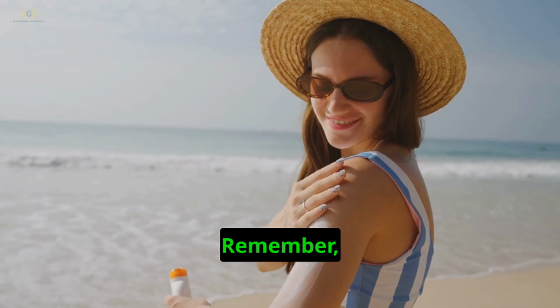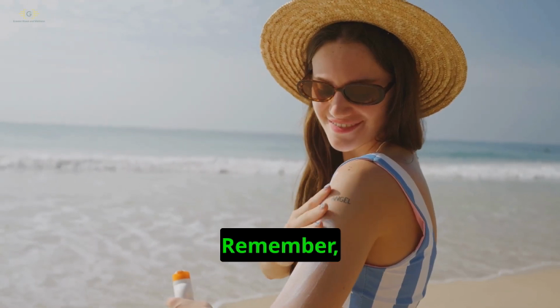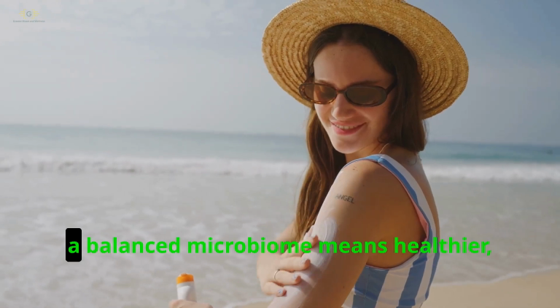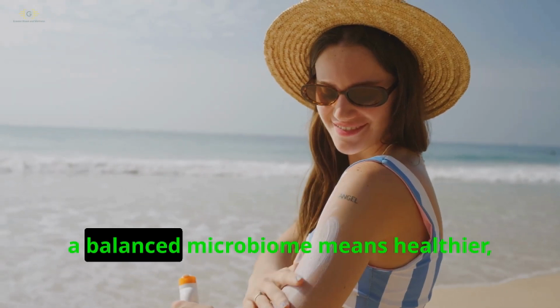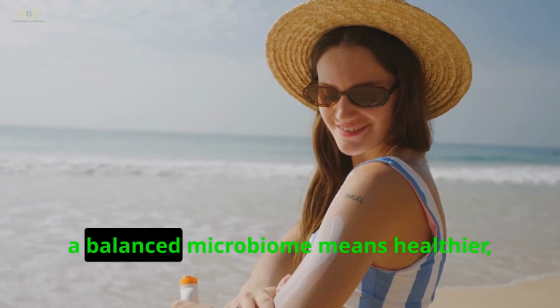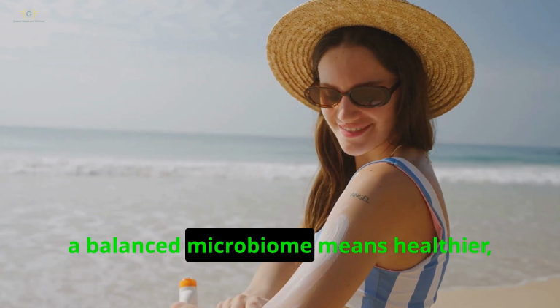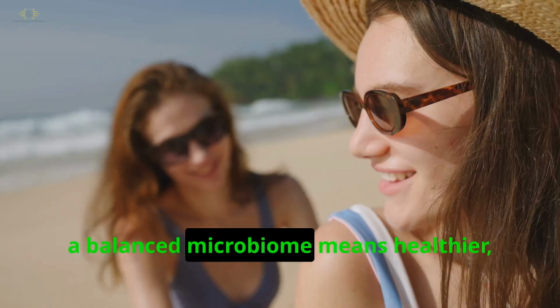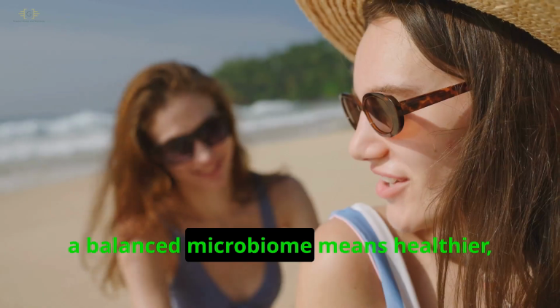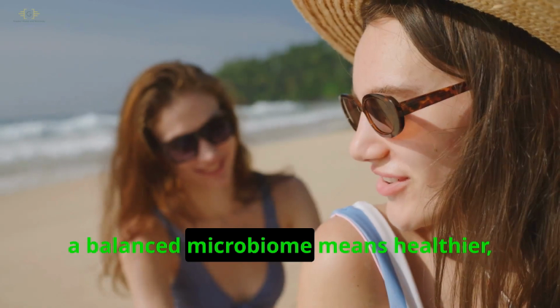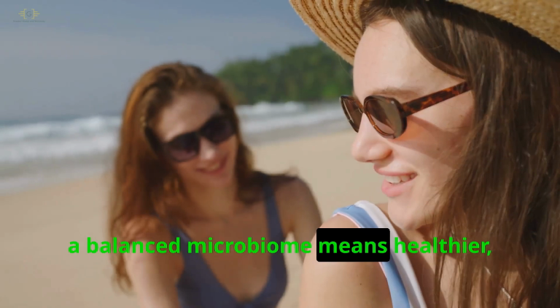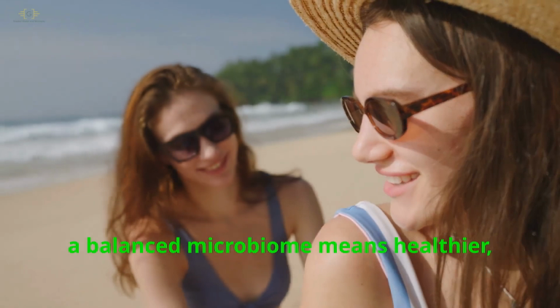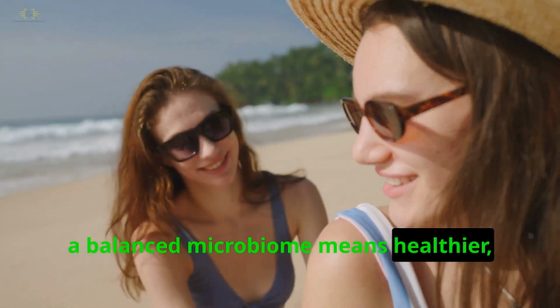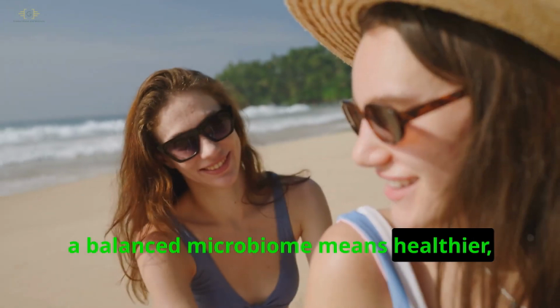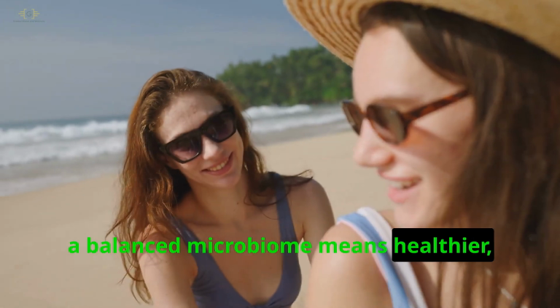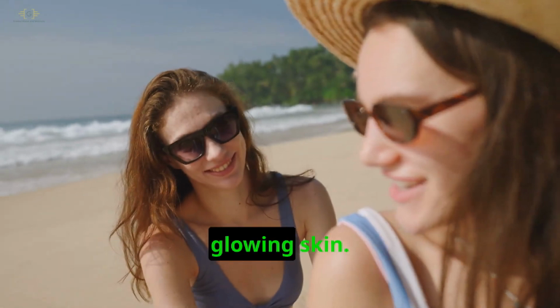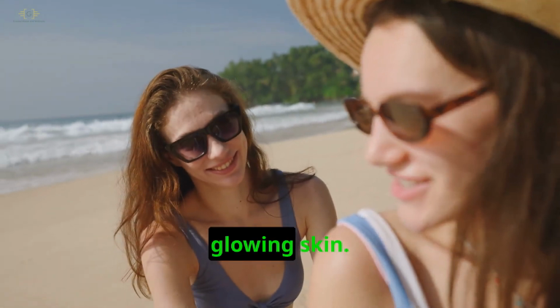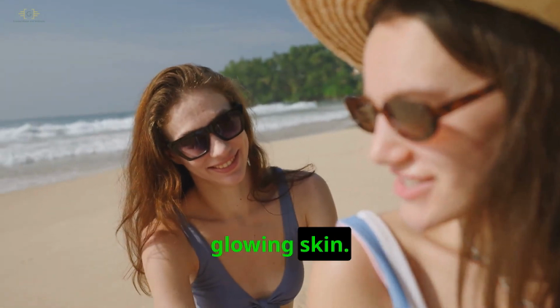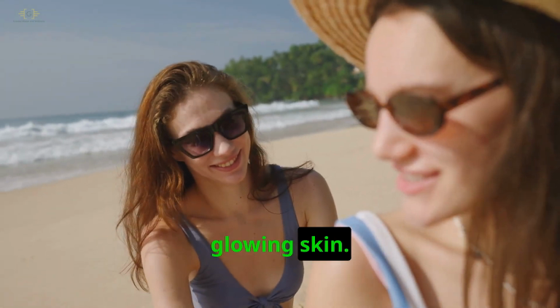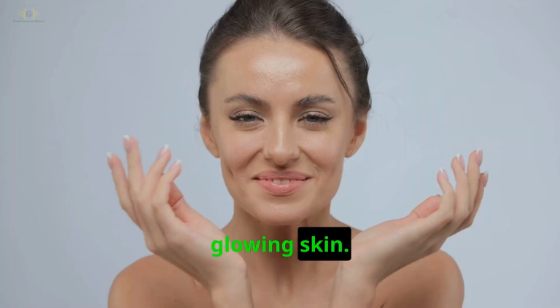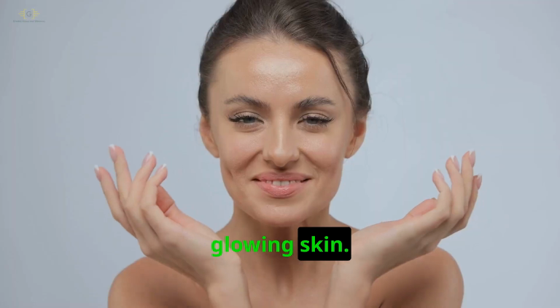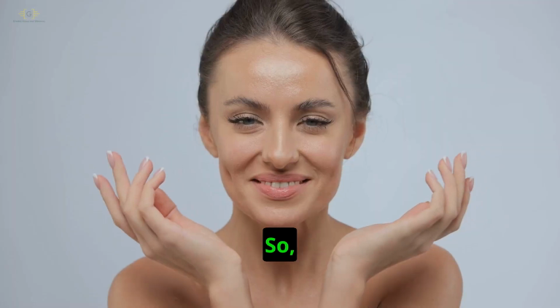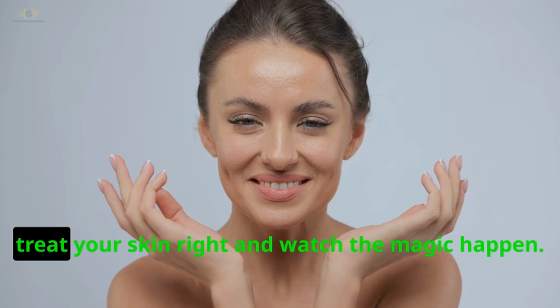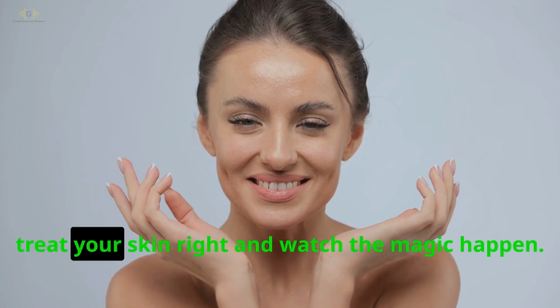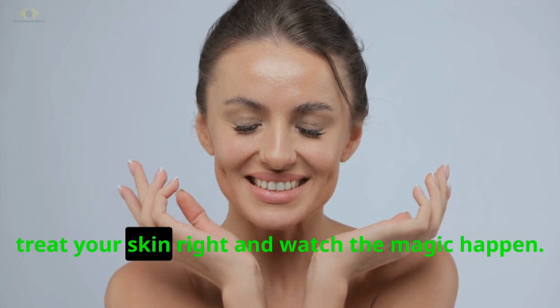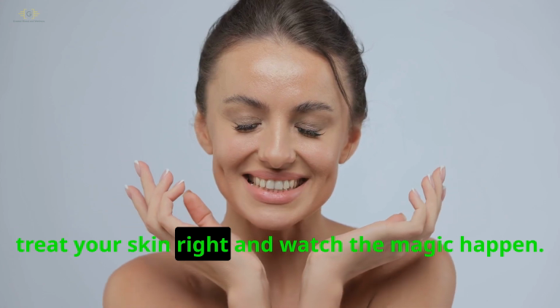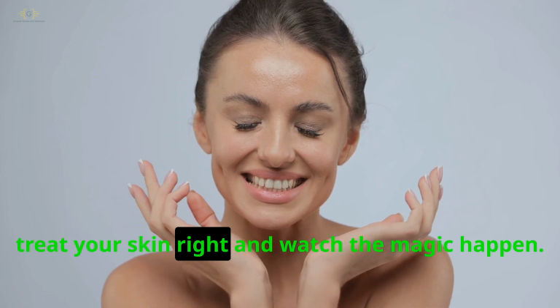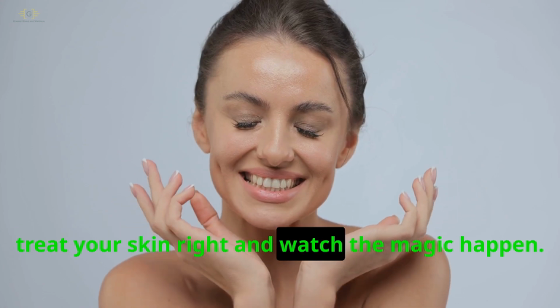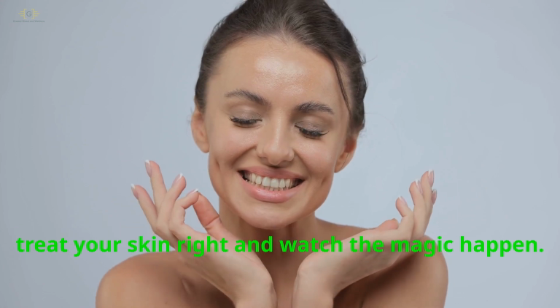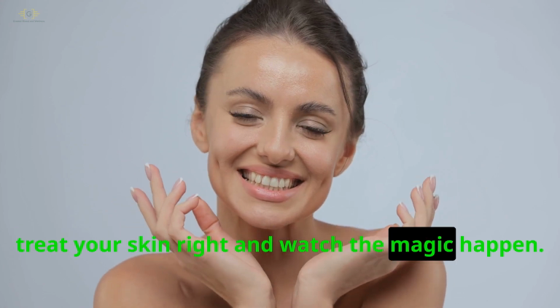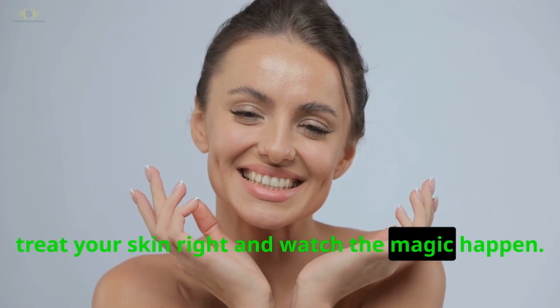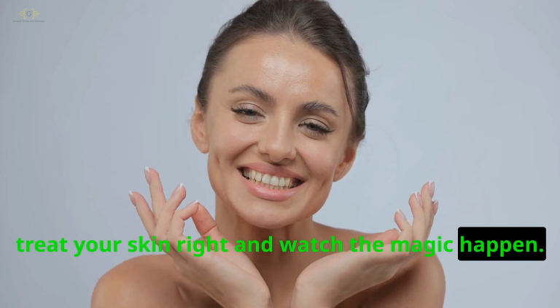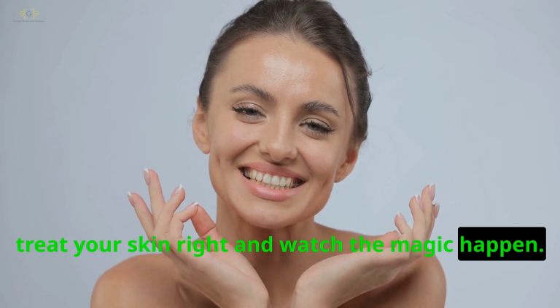Remember, a balanced microbiome means healthier, glowing skin. So treat your skin right and watch the magic happen.